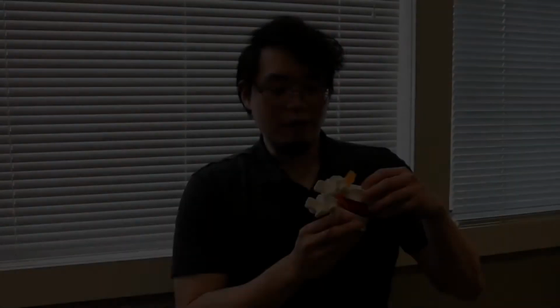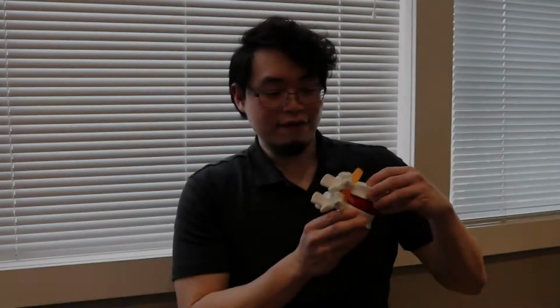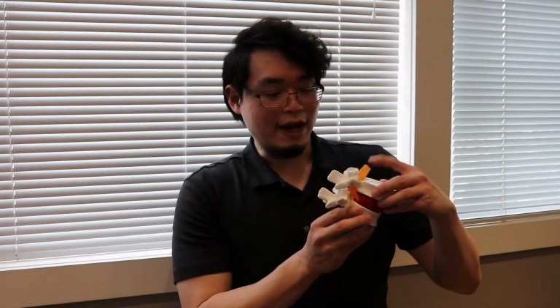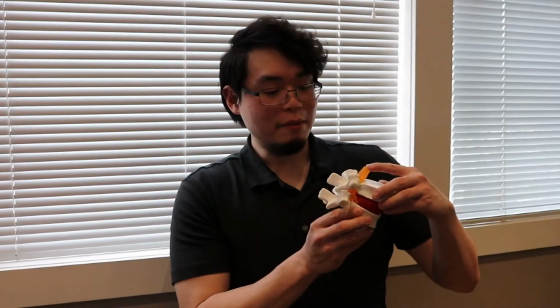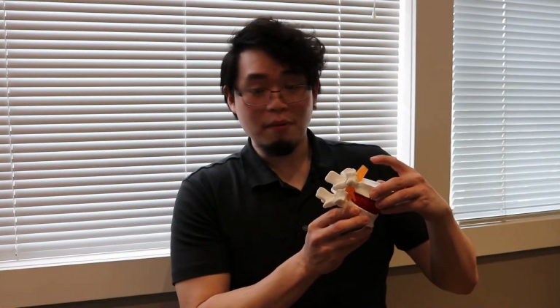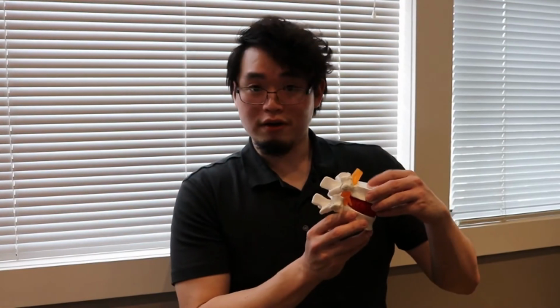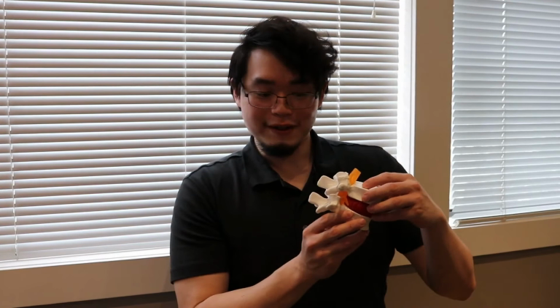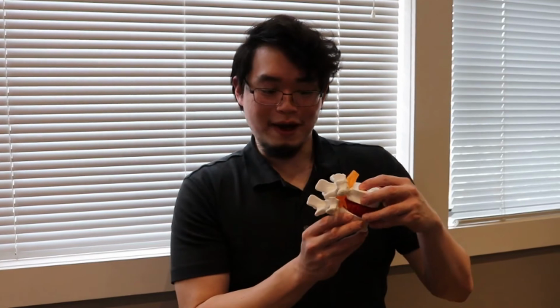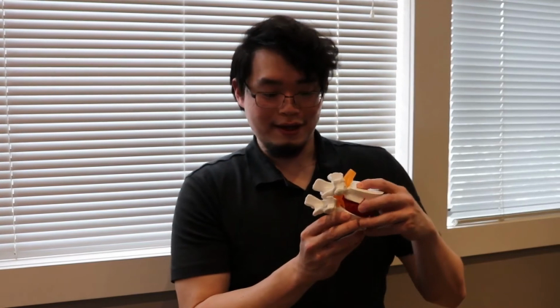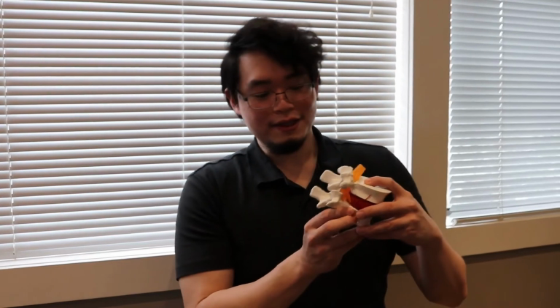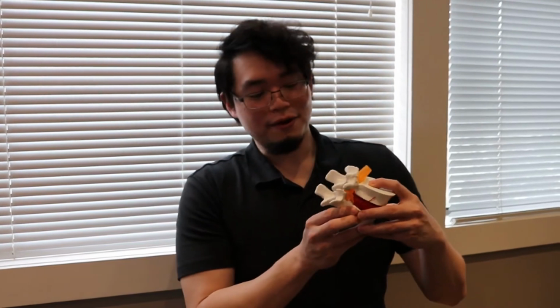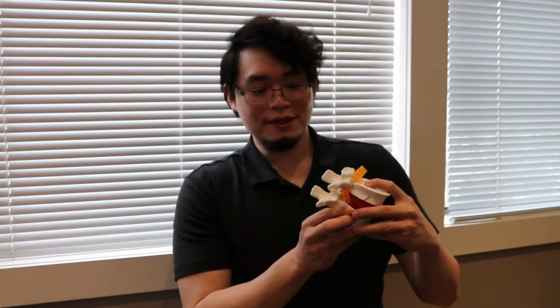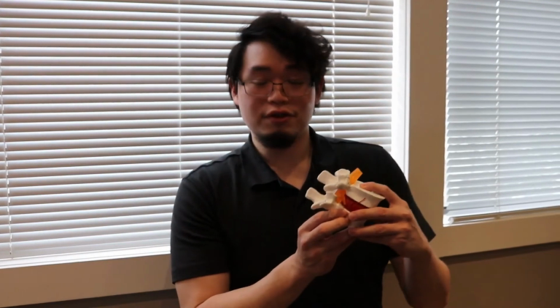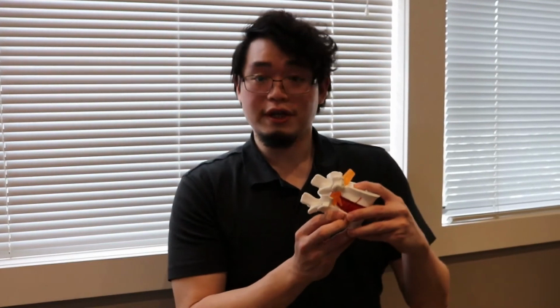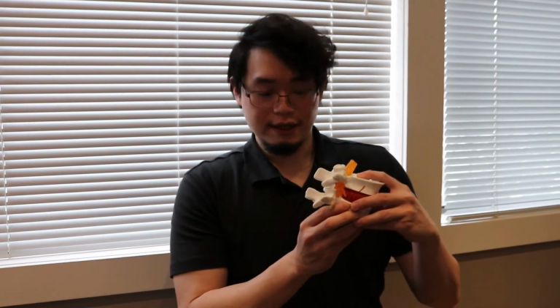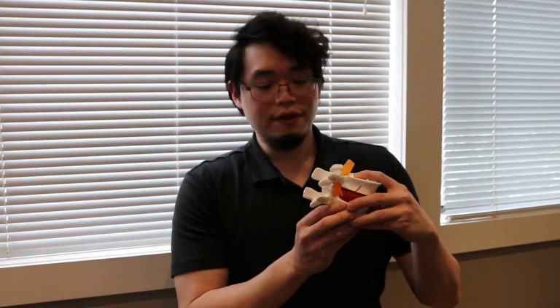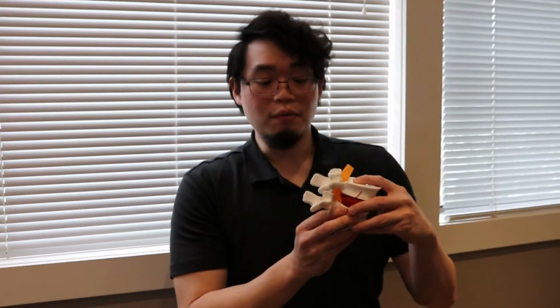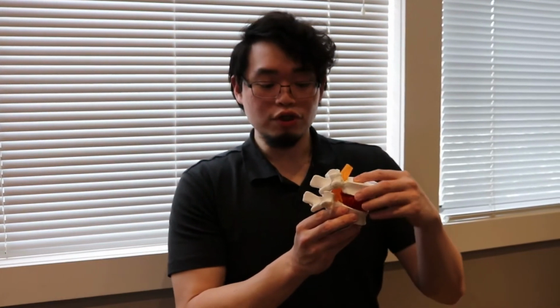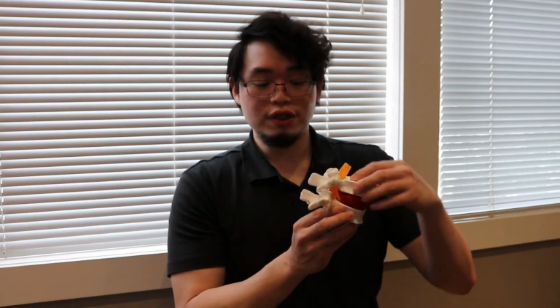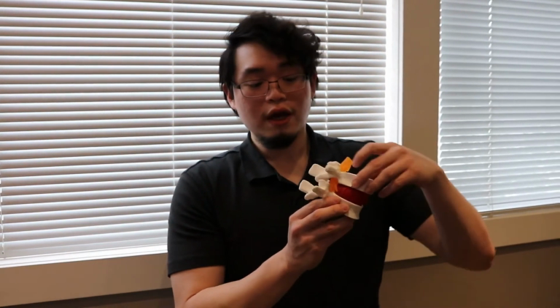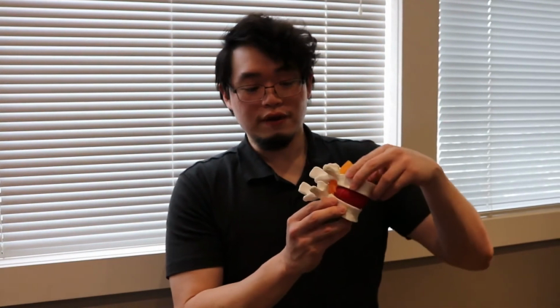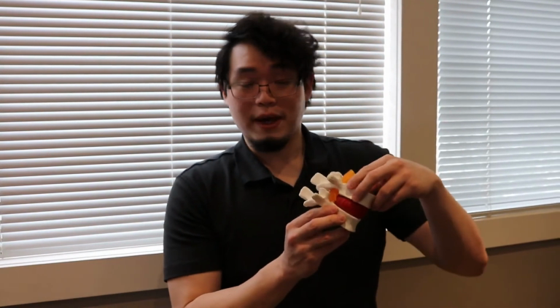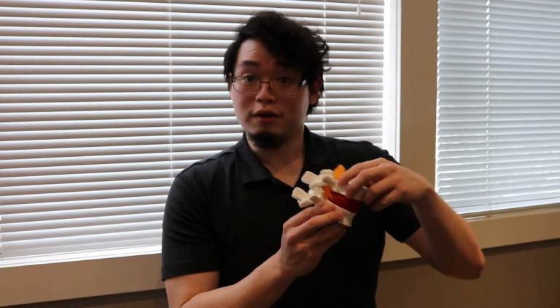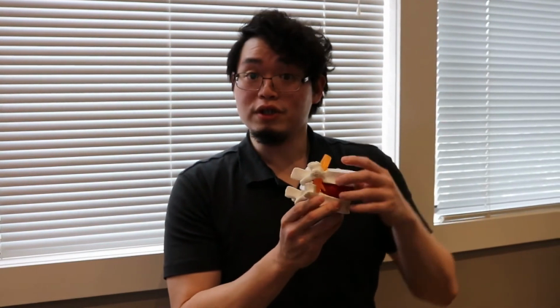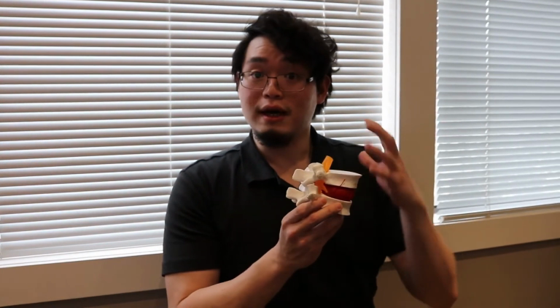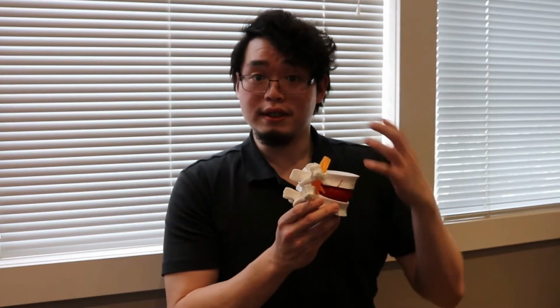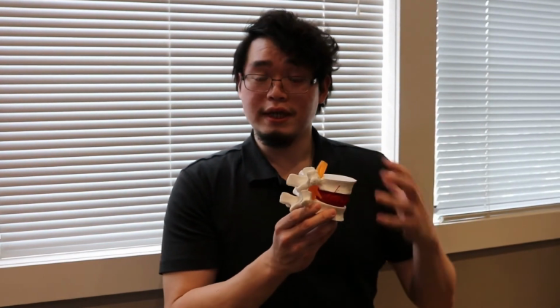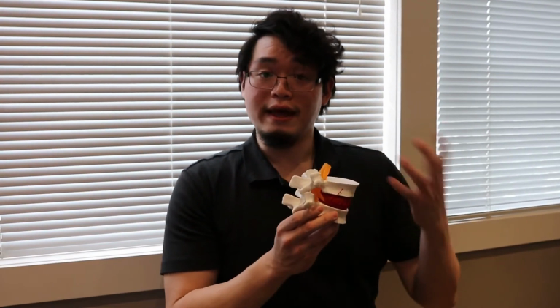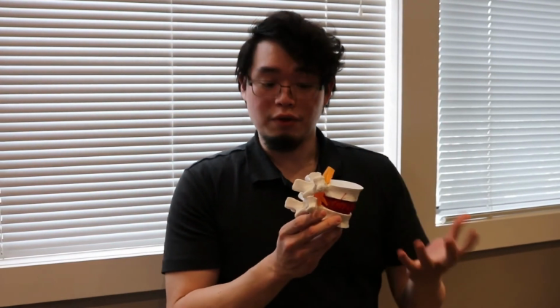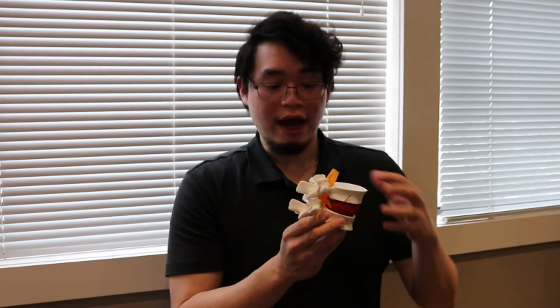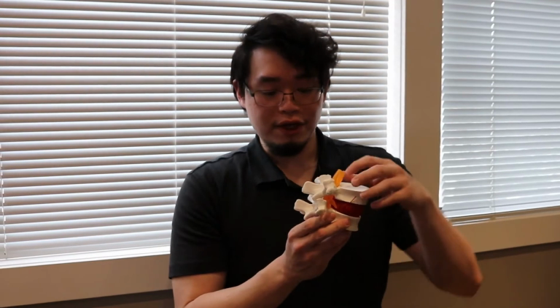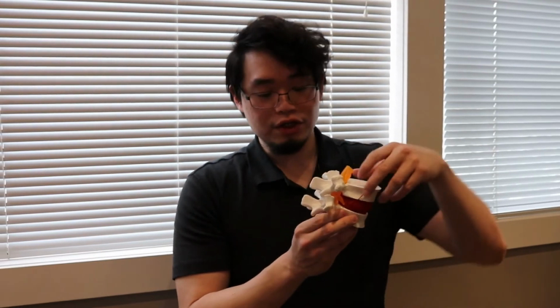Here we have a dynamic model of the spine. This will illustrate the motions of the spine which allow us to get that joint cavitation.